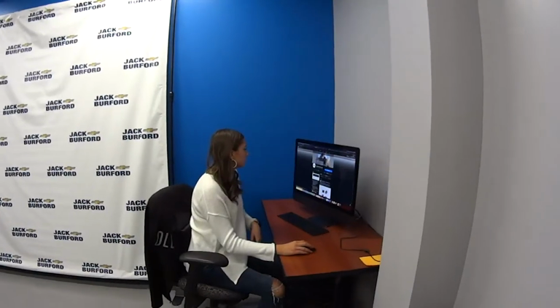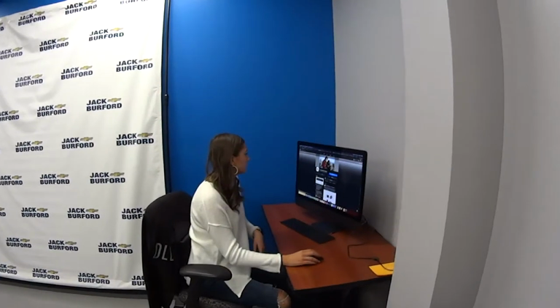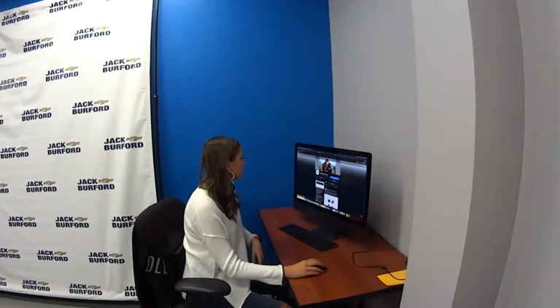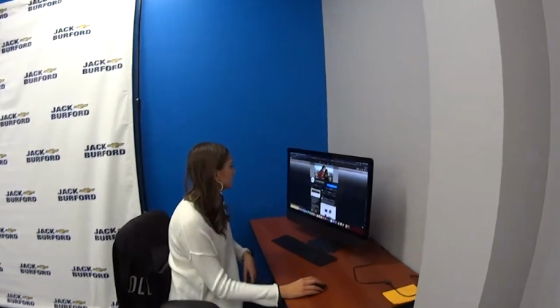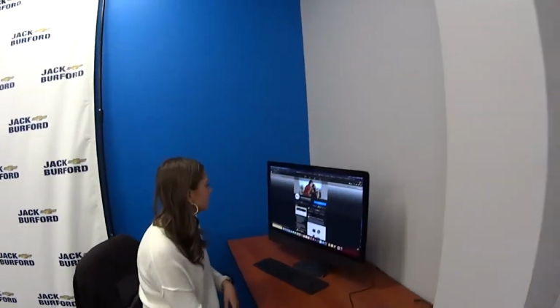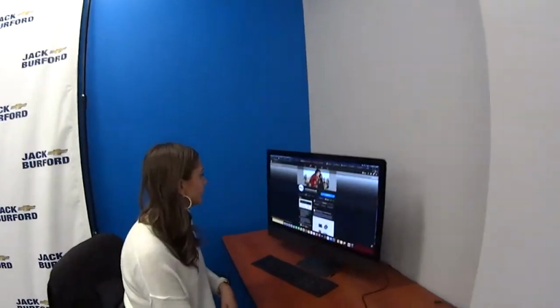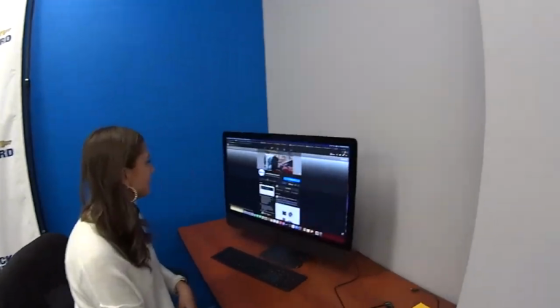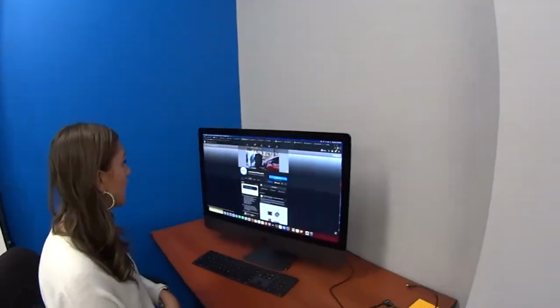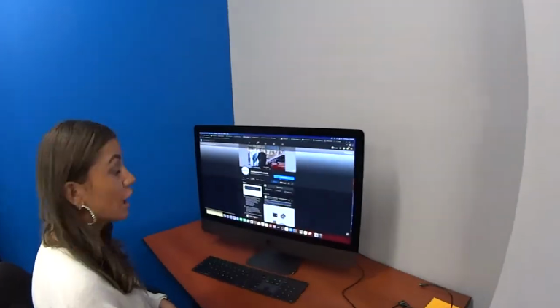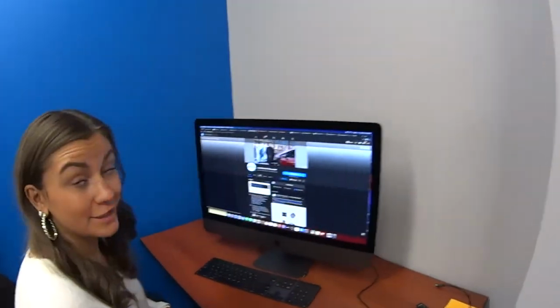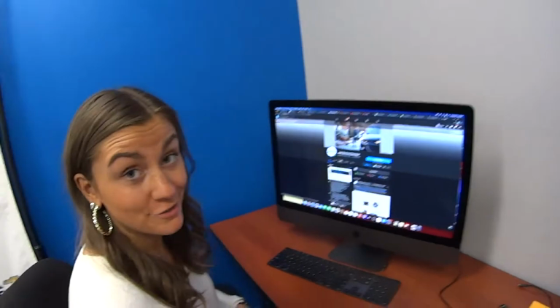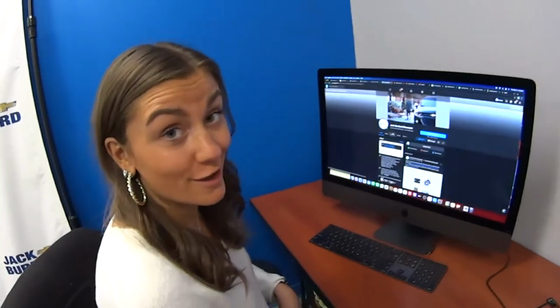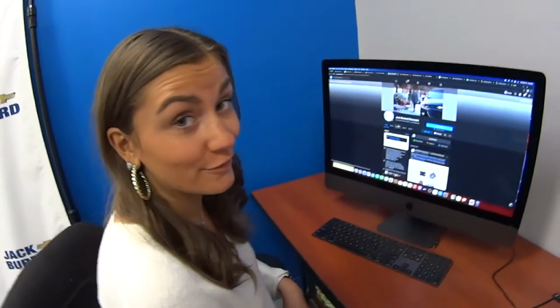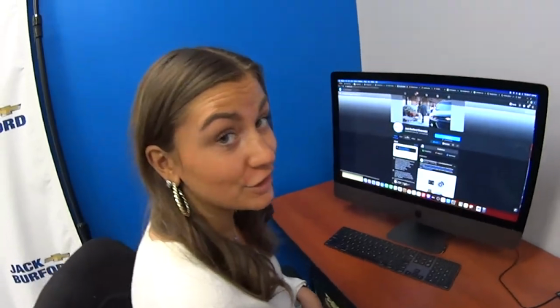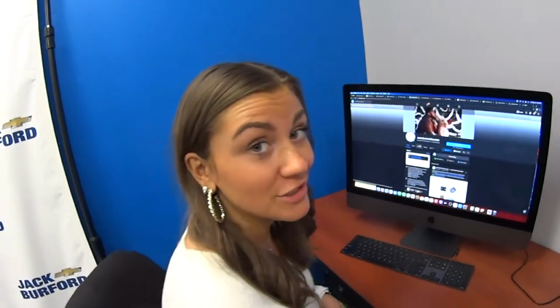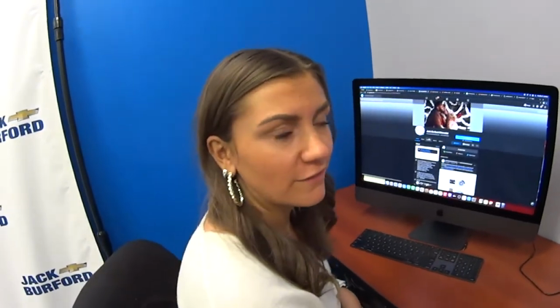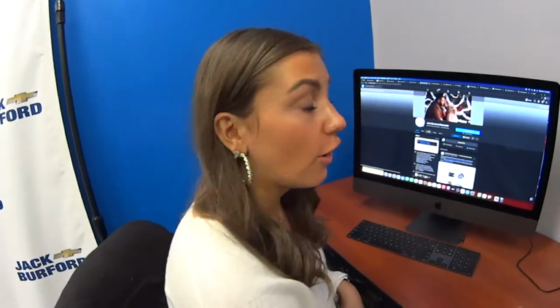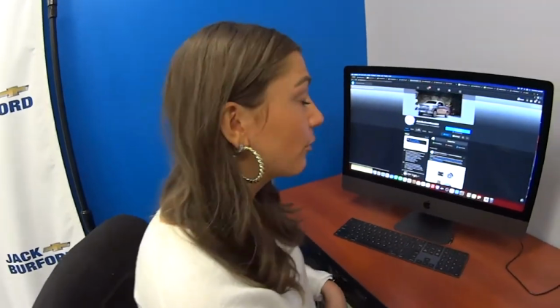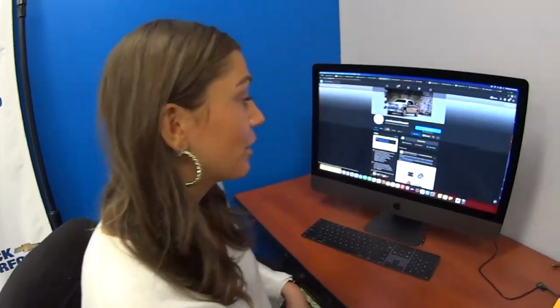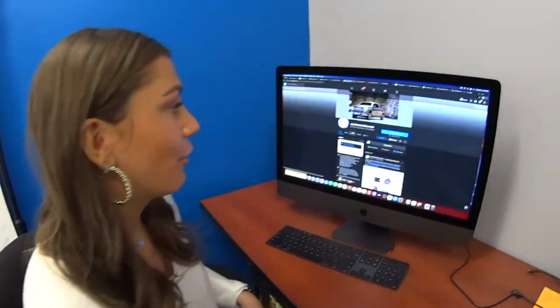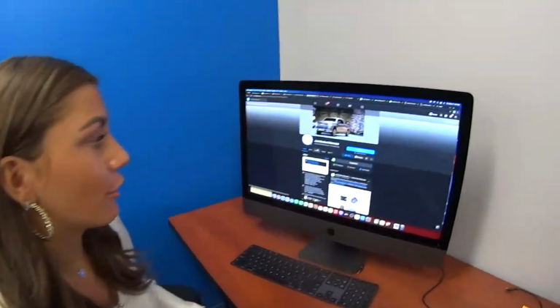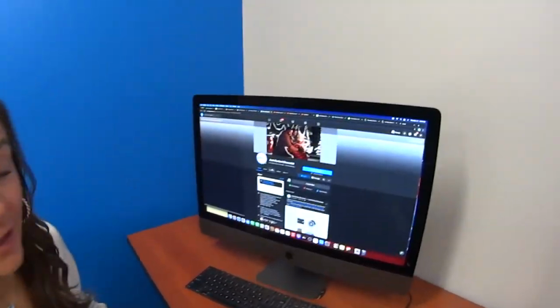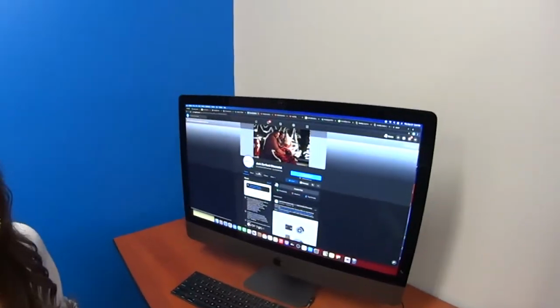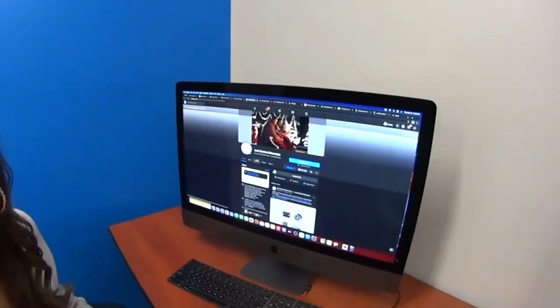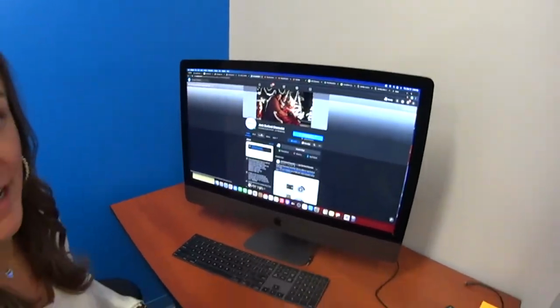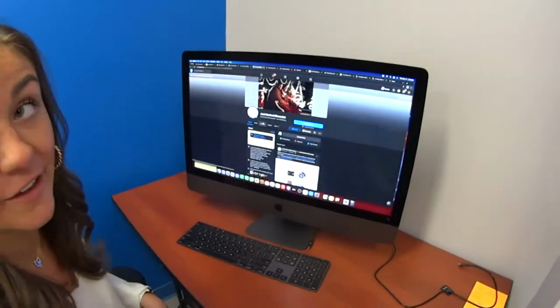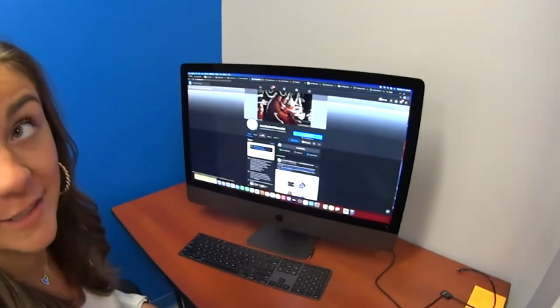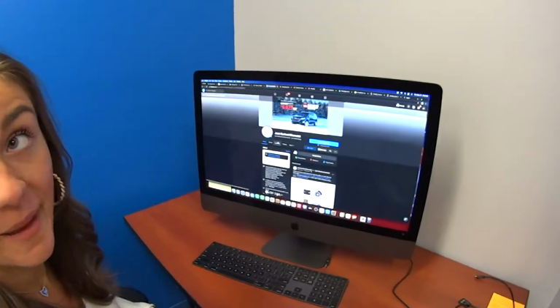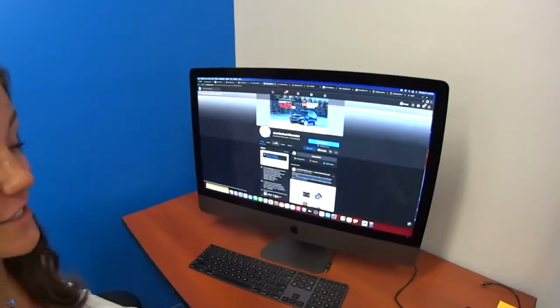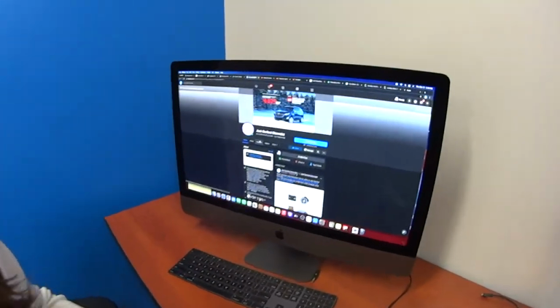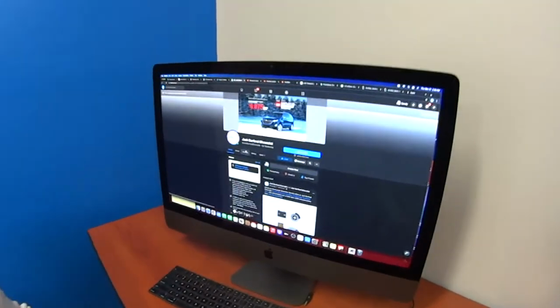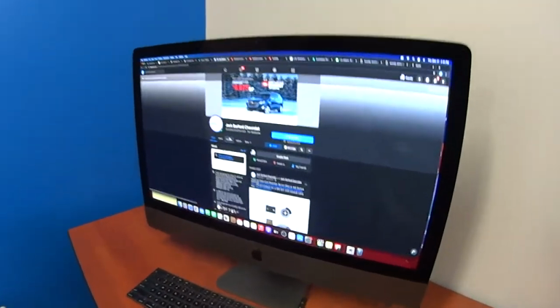Hey Mallory, what are you doing? Did you know you can shop for all the pre-owned cars on the Jack Burford Chevrolet Facebook page? Really? How?